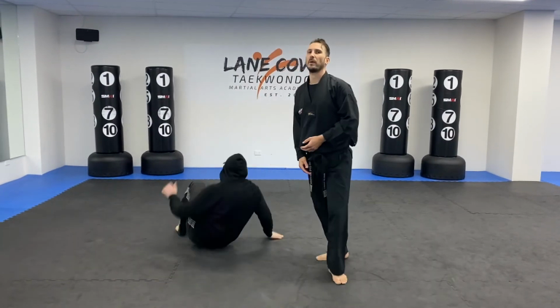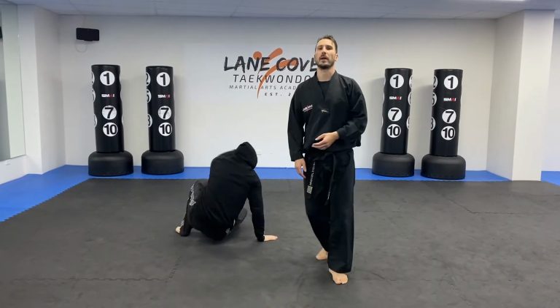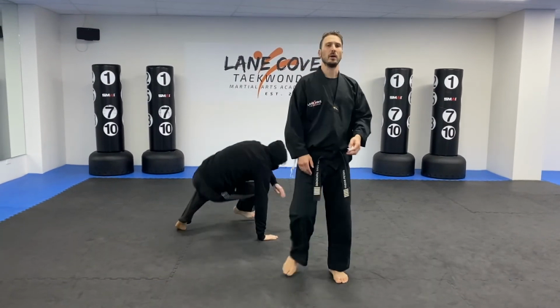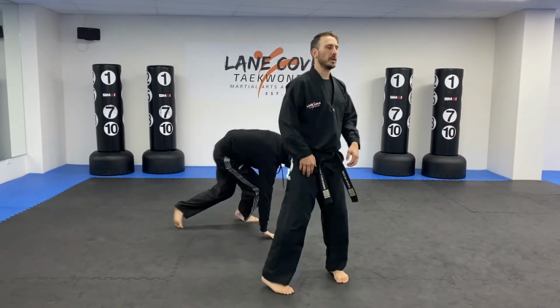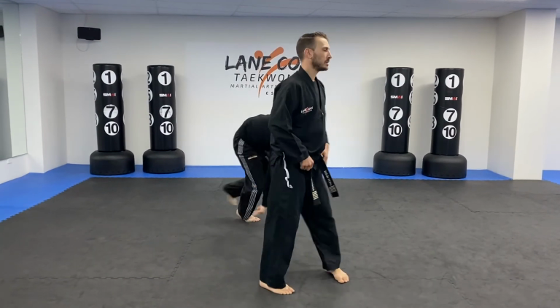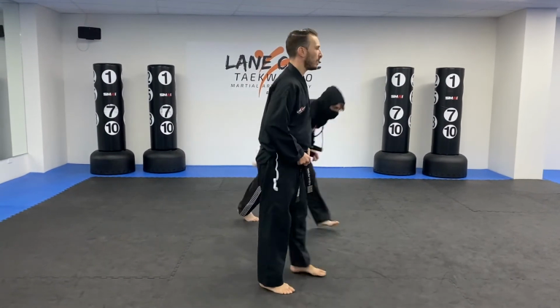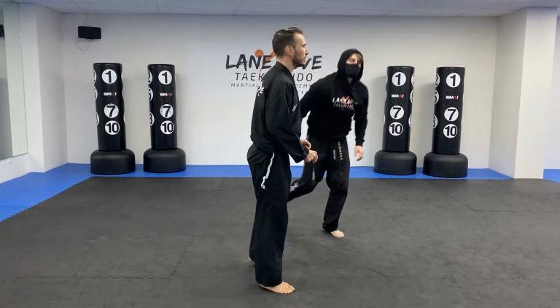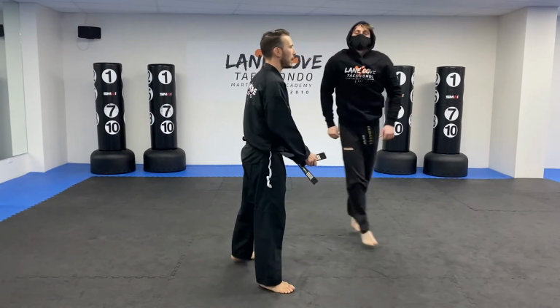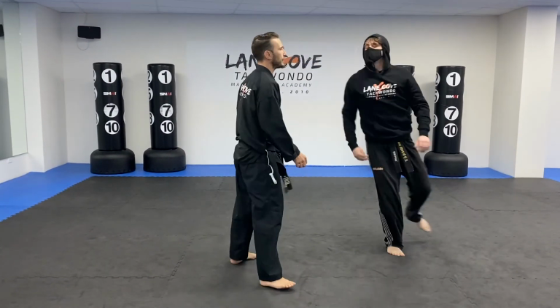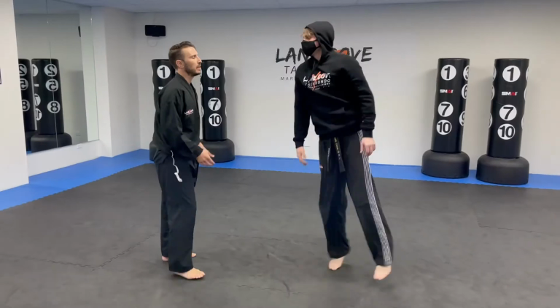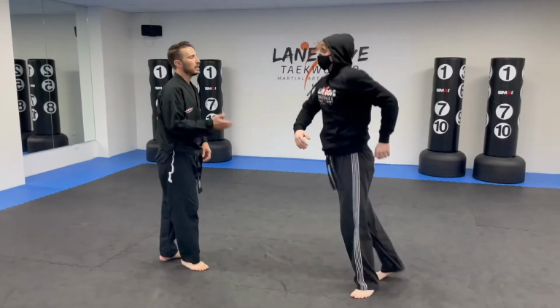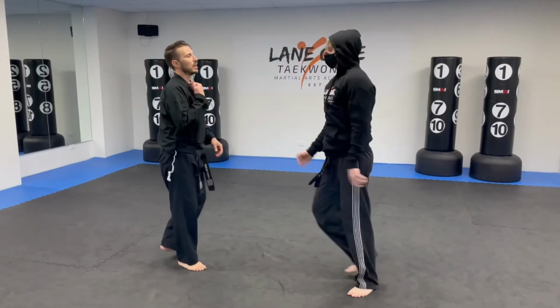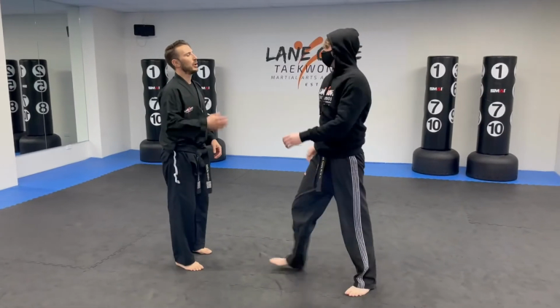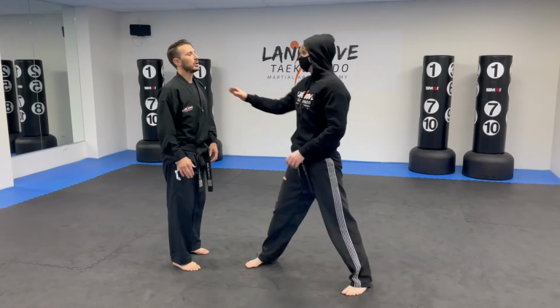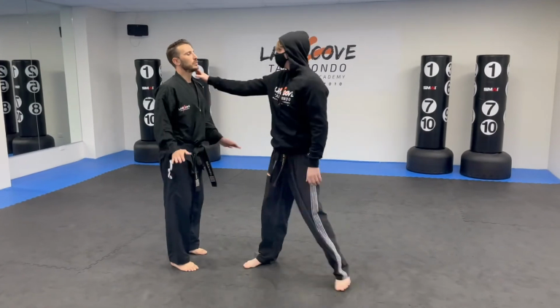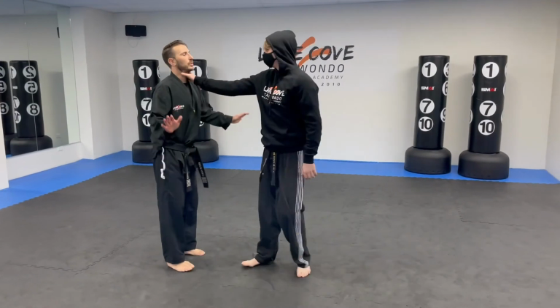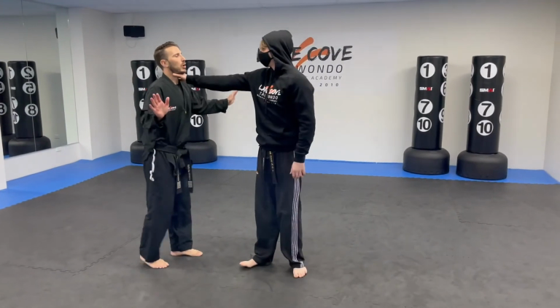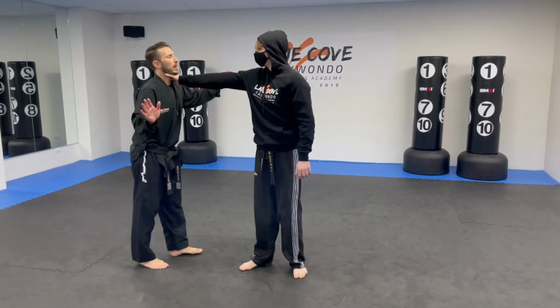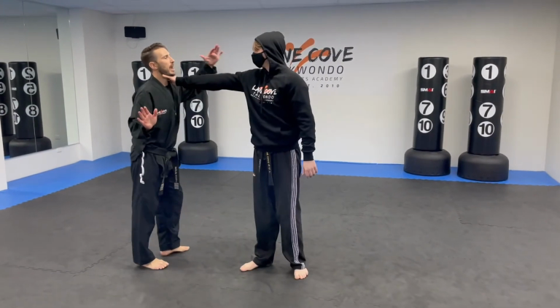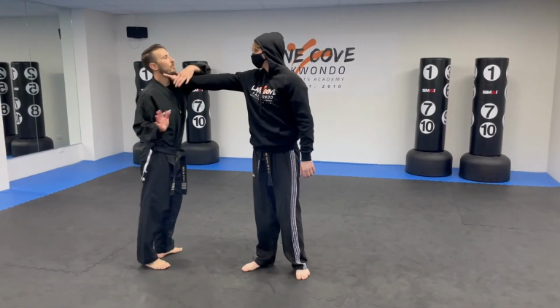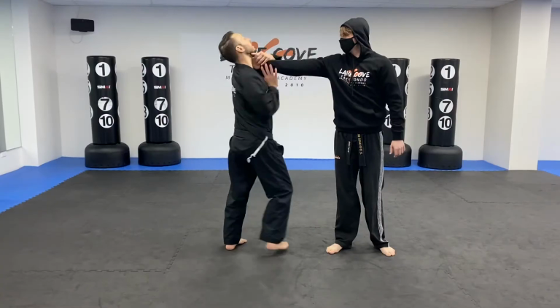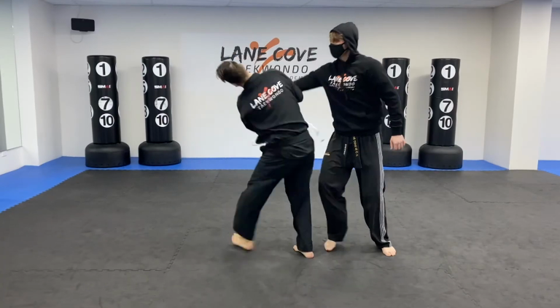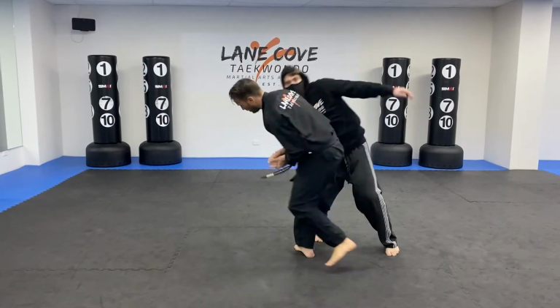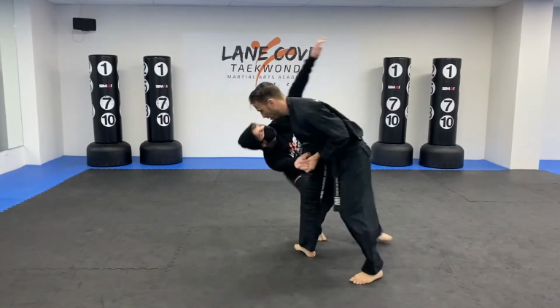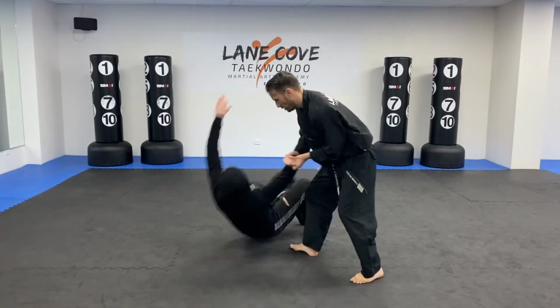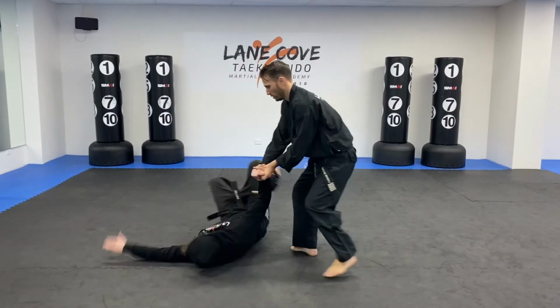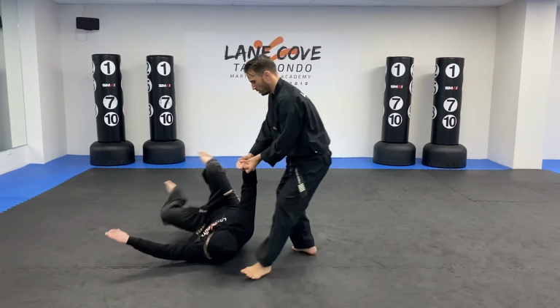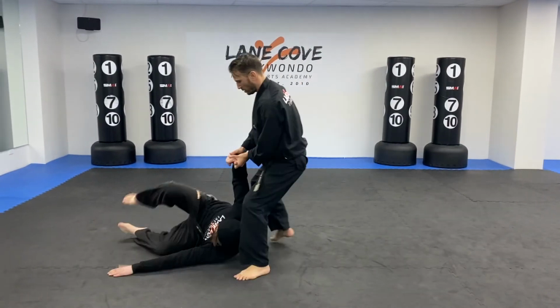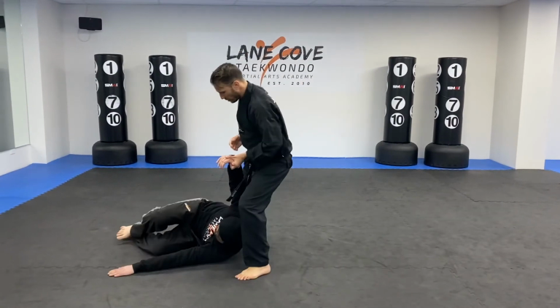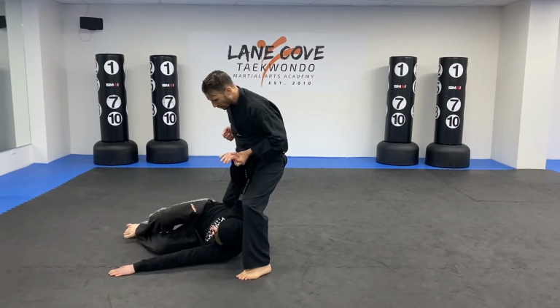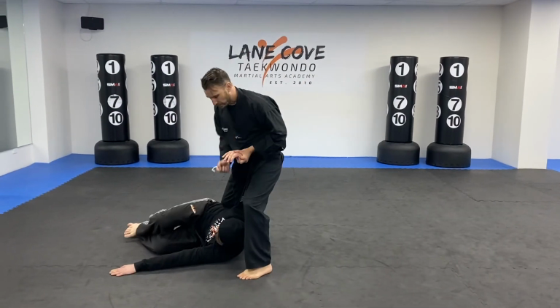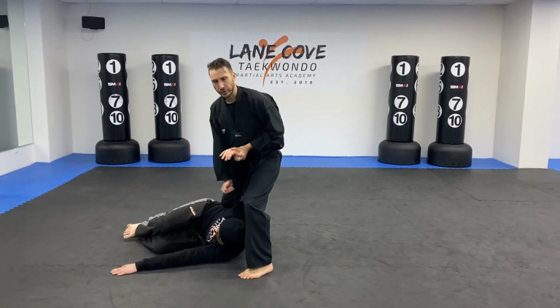One more time — the bad guy goes in with the throat grab, and one, two.